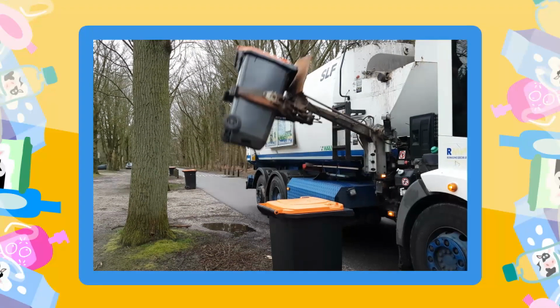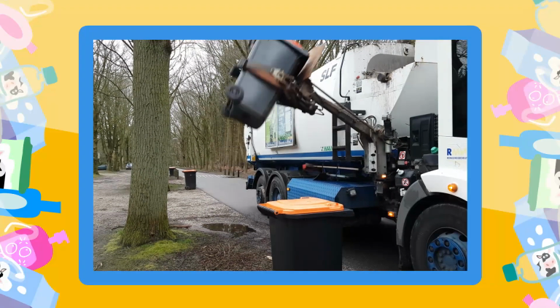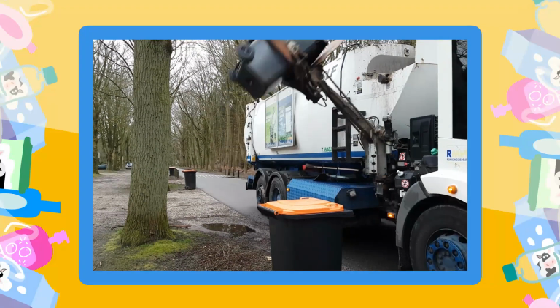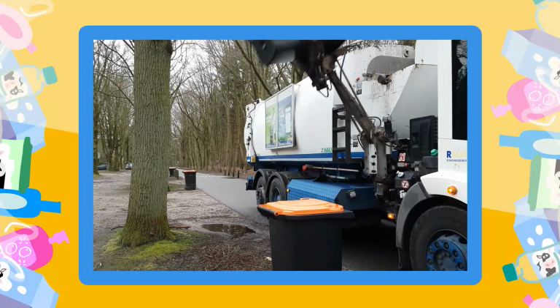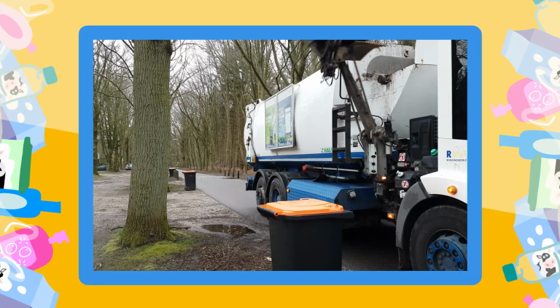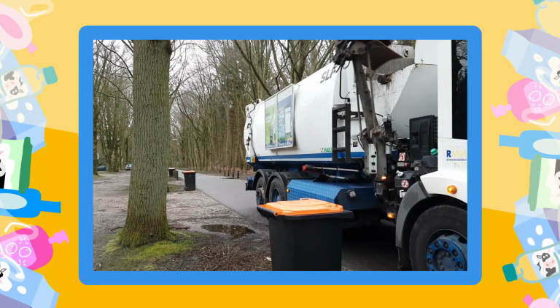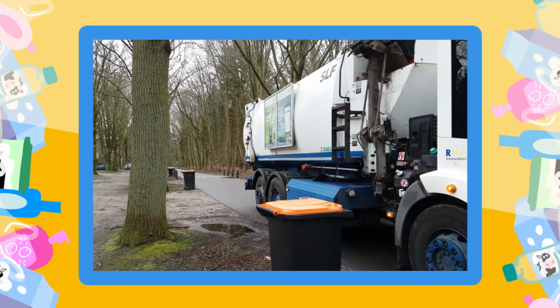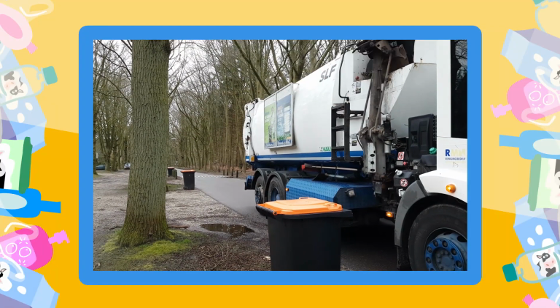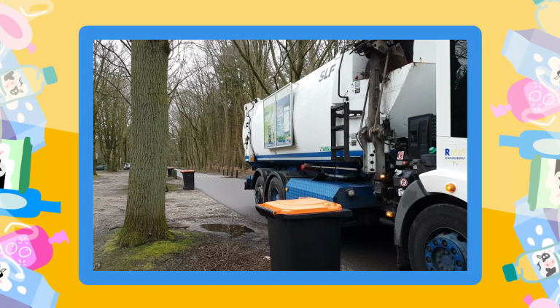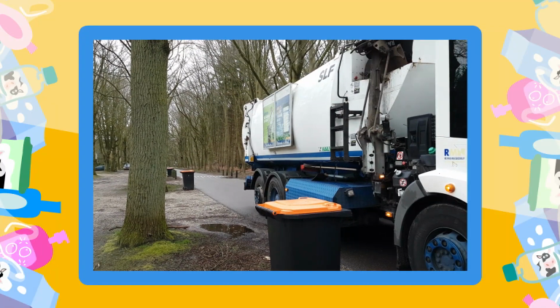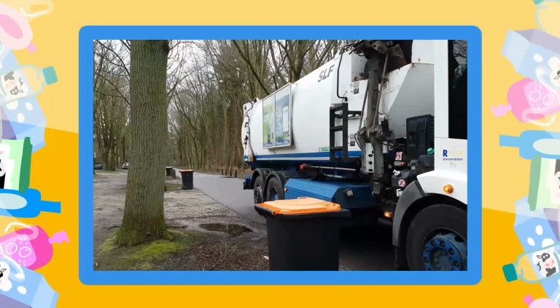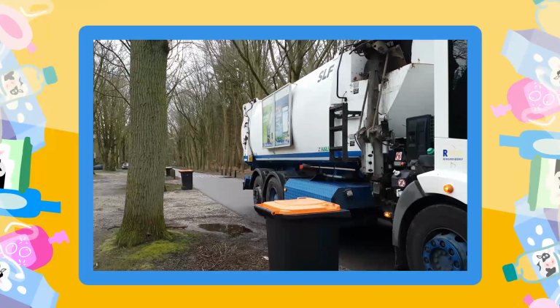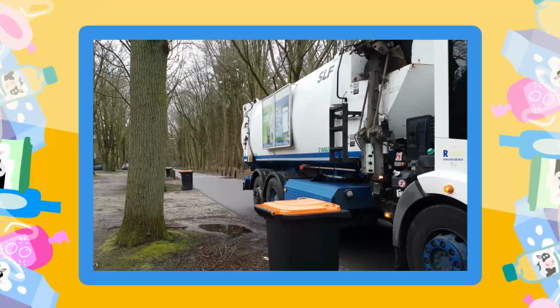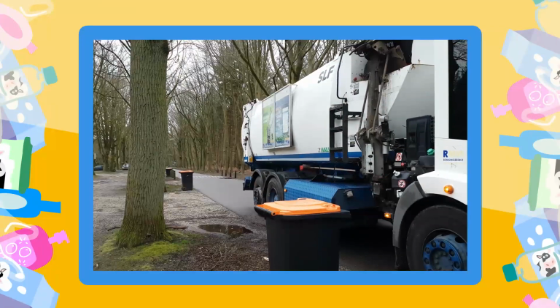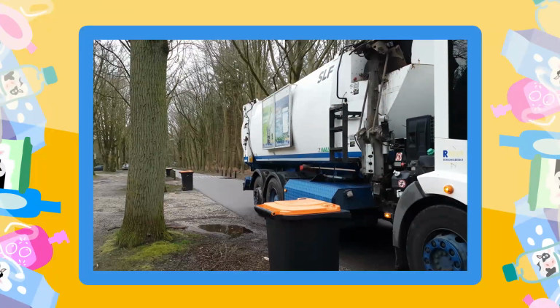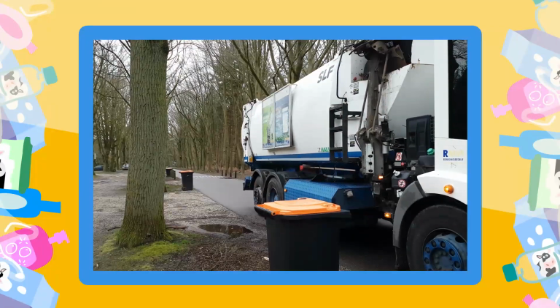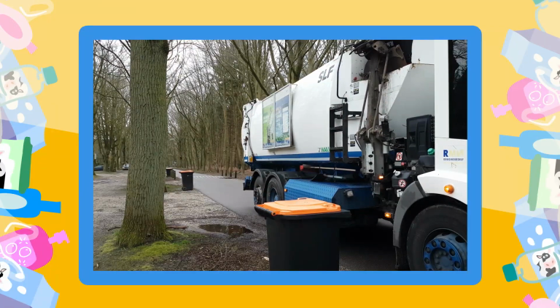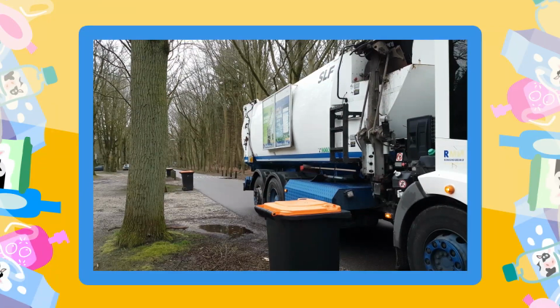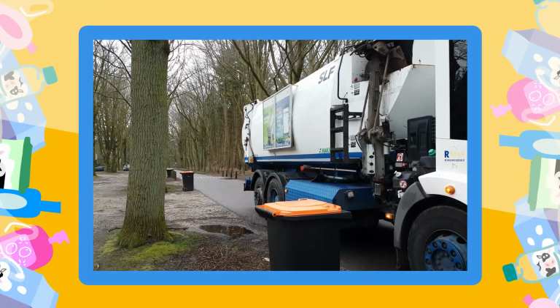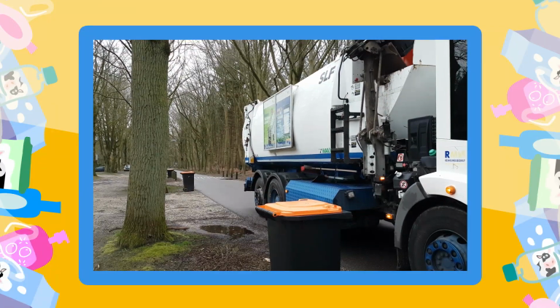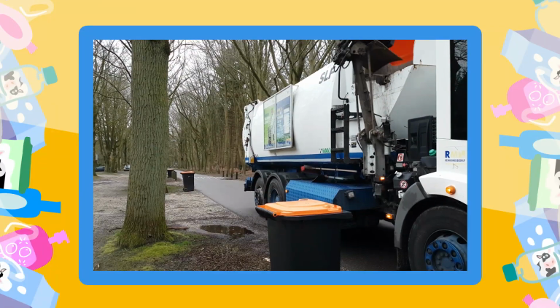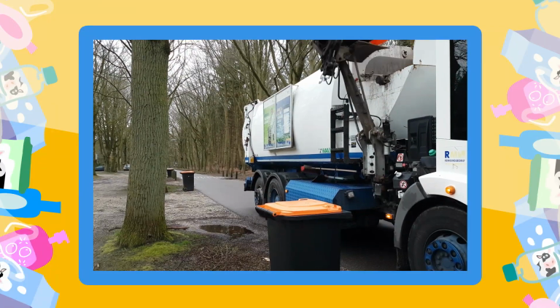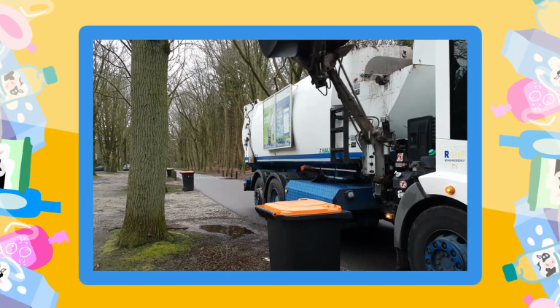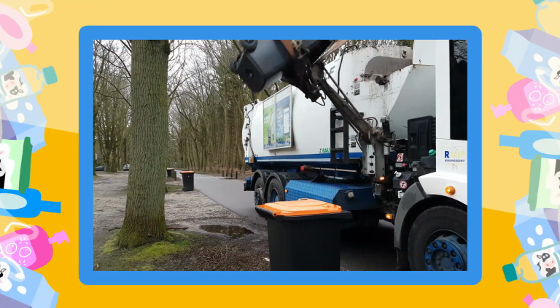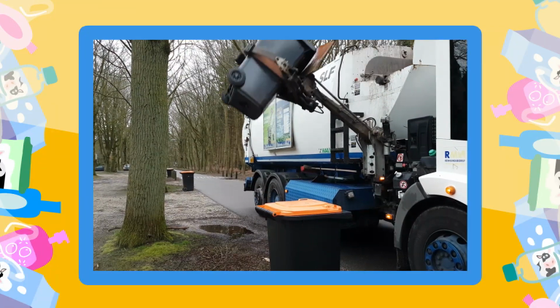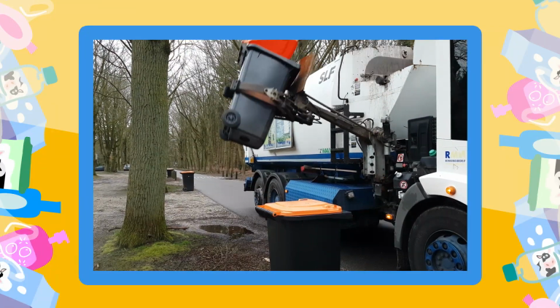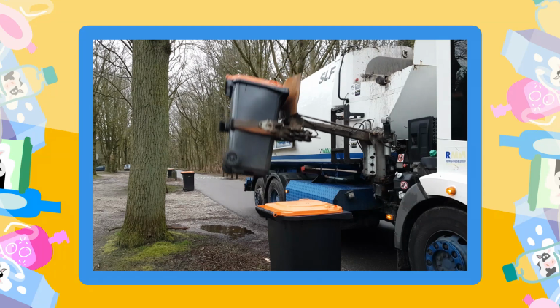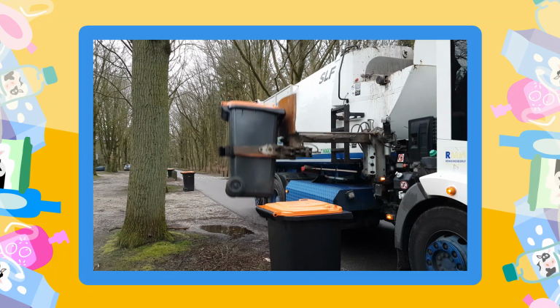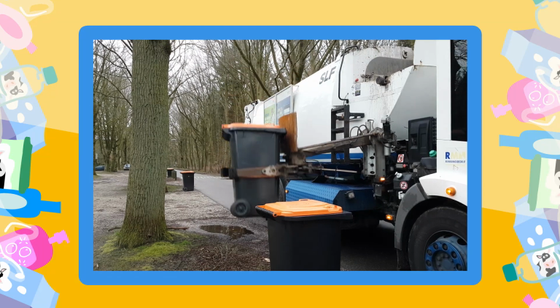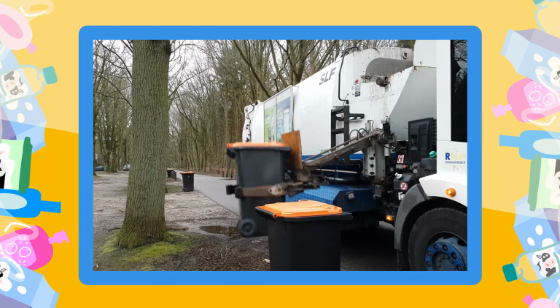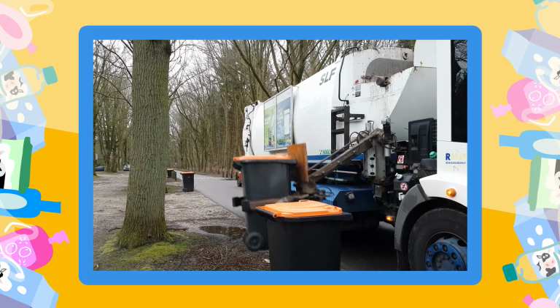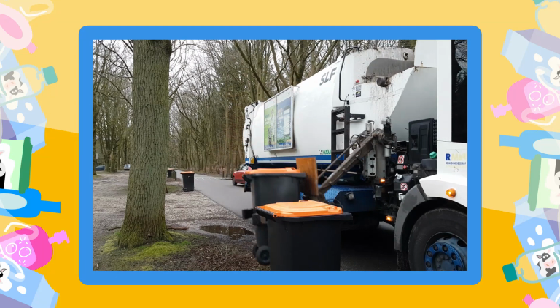Wow, look how it lifts the bins. De wagen tilt zo de bakken op.